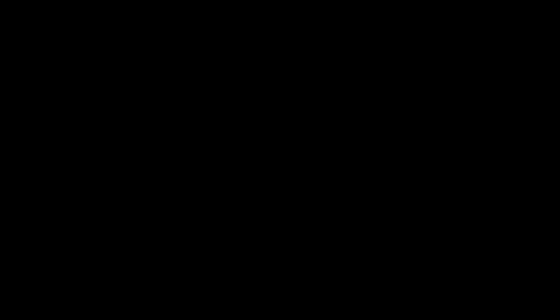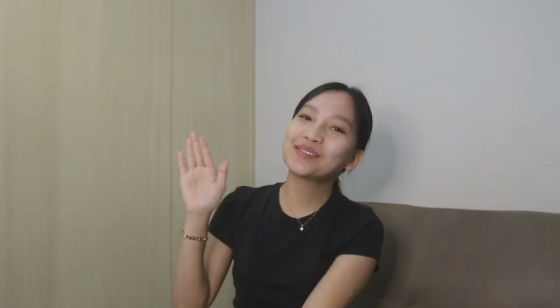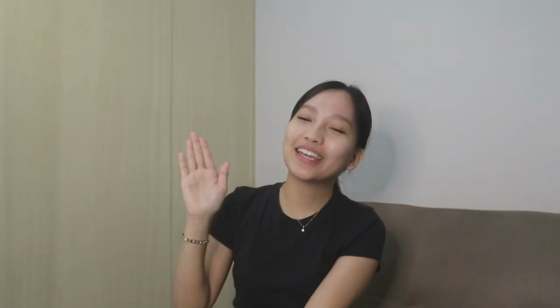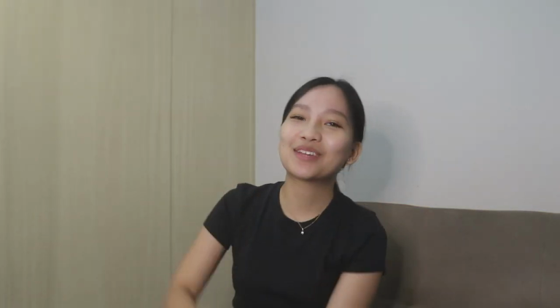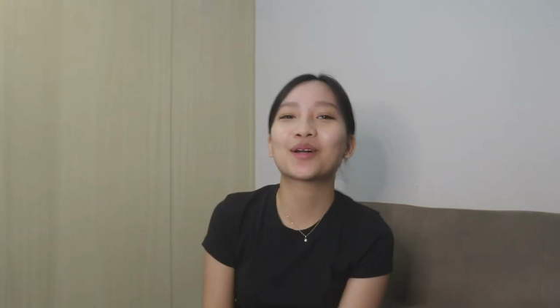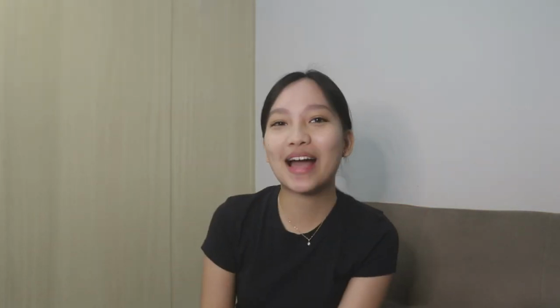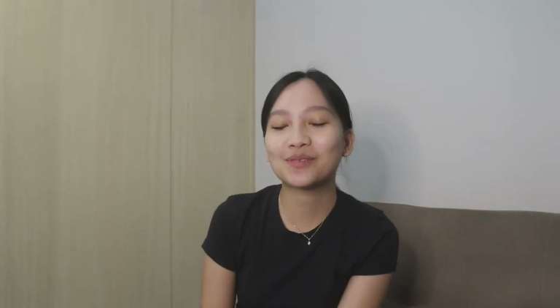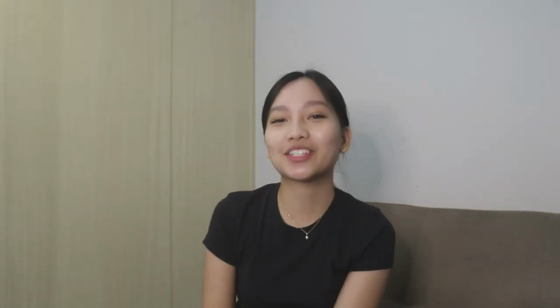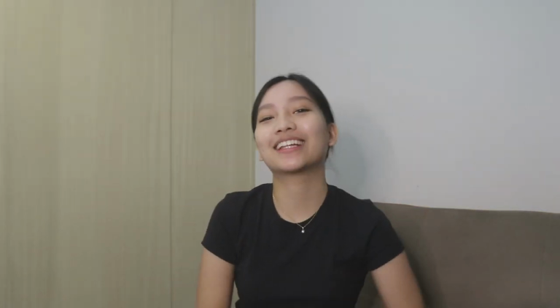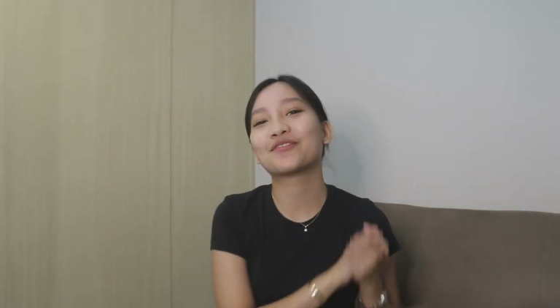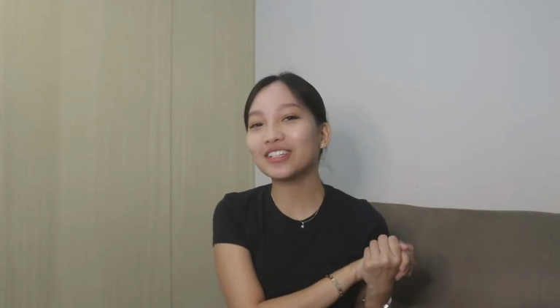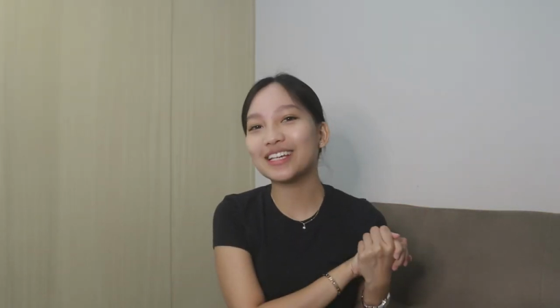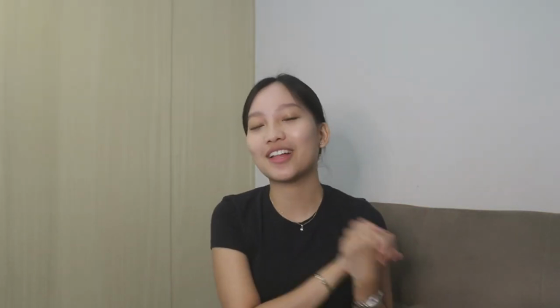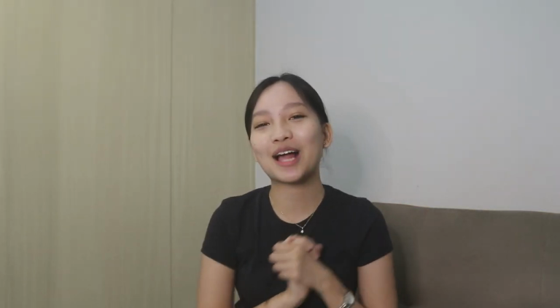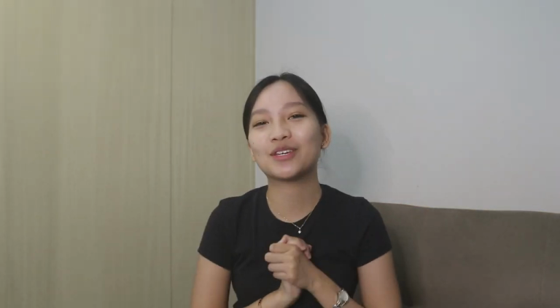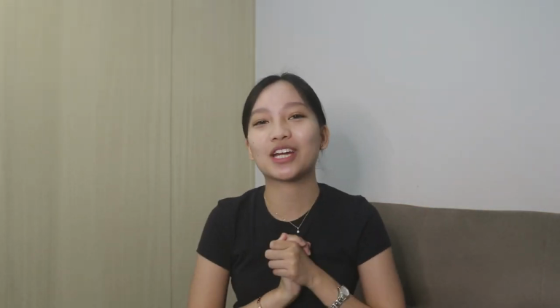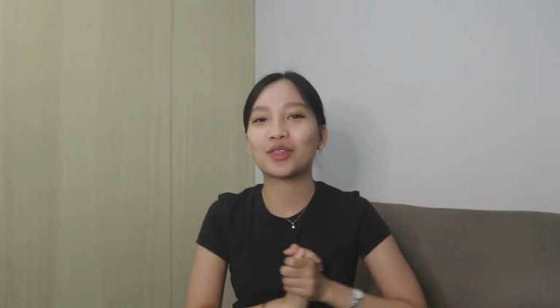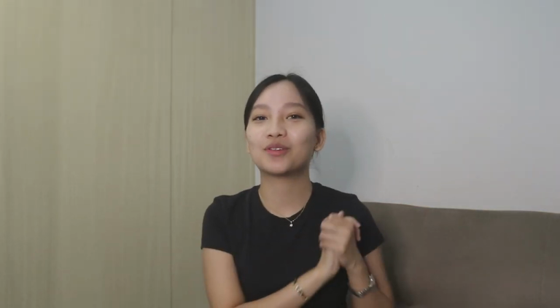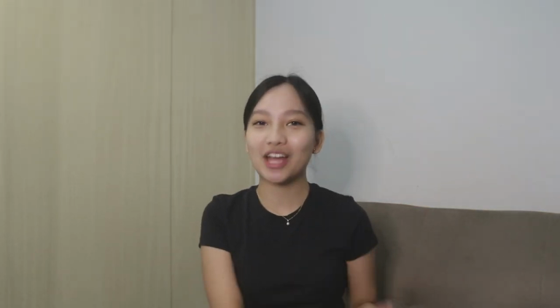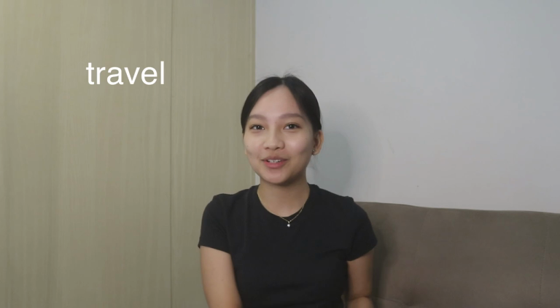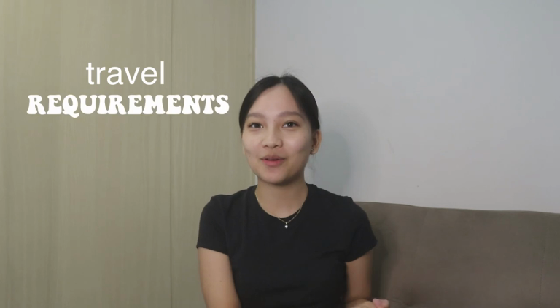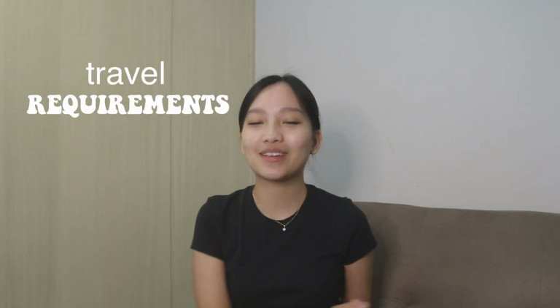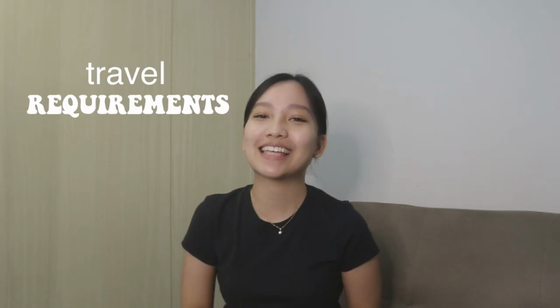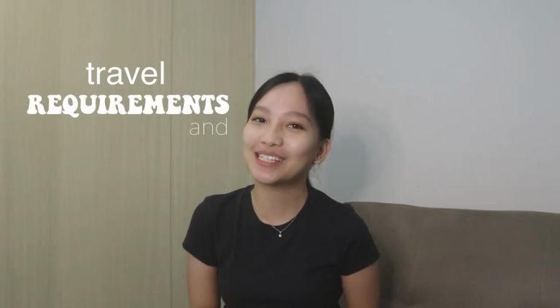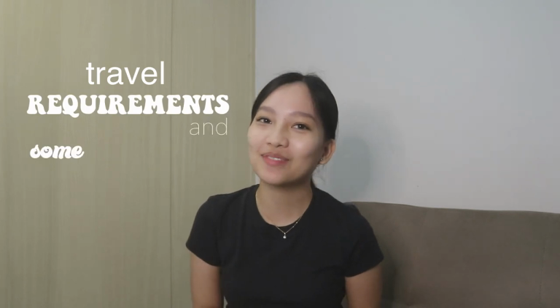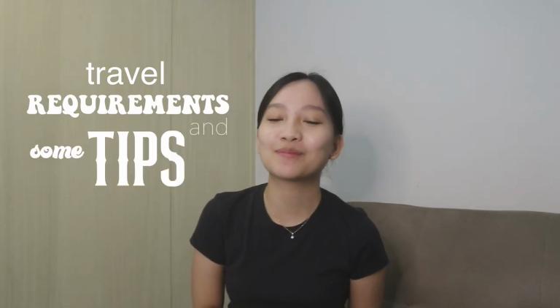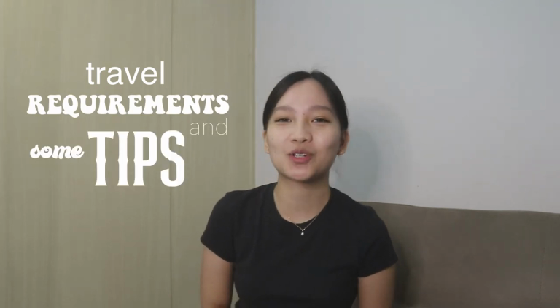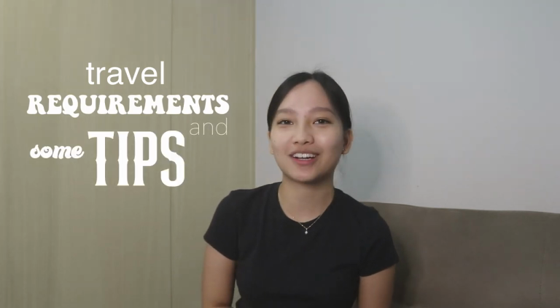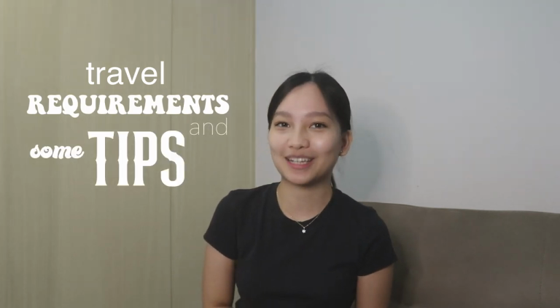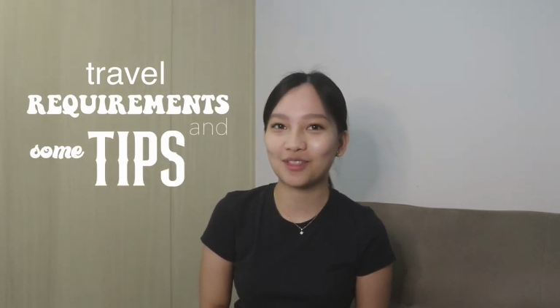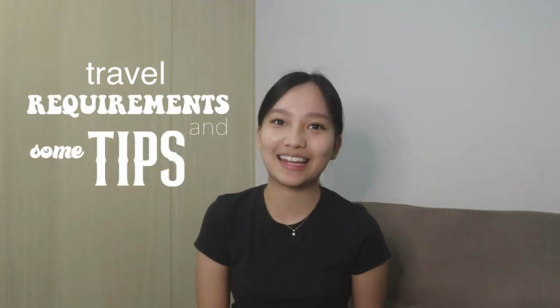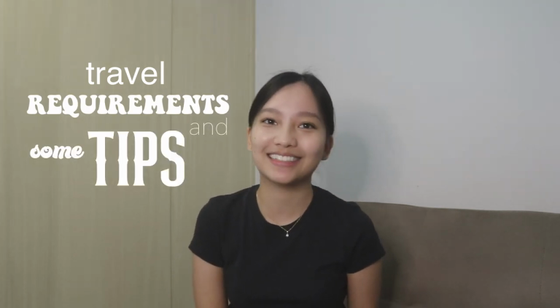Hey, it's me again and welcome back to my channel. For today's vlog, I'll be sharing with you the travel requirements and some tips during our trip to Thailand.